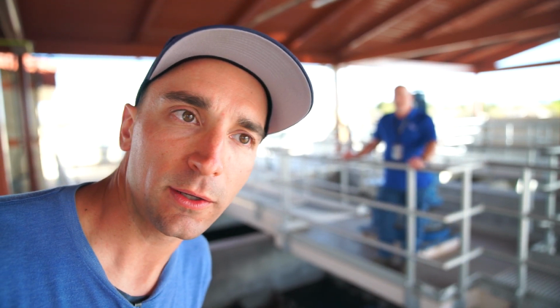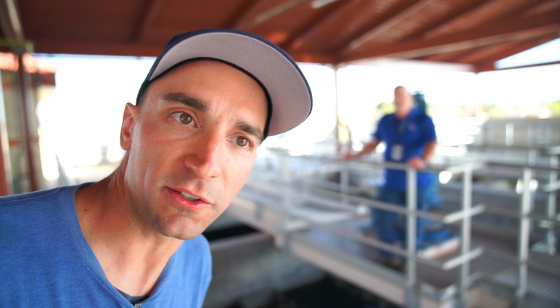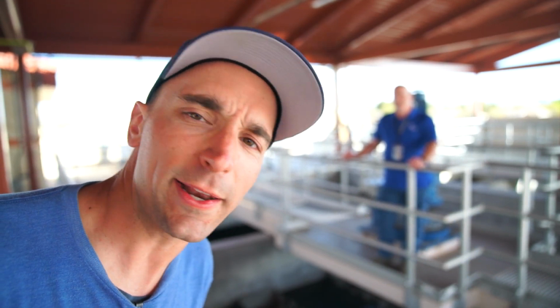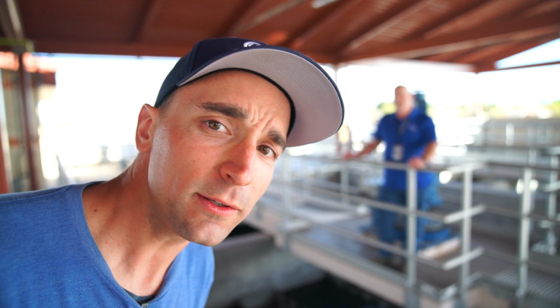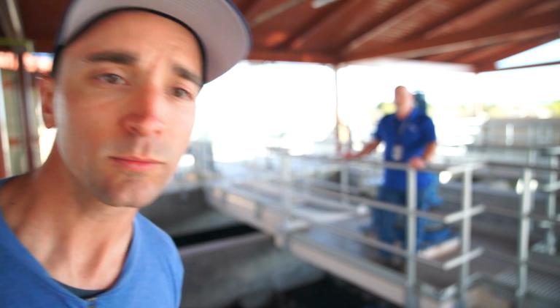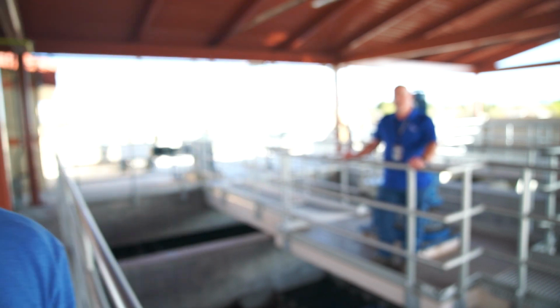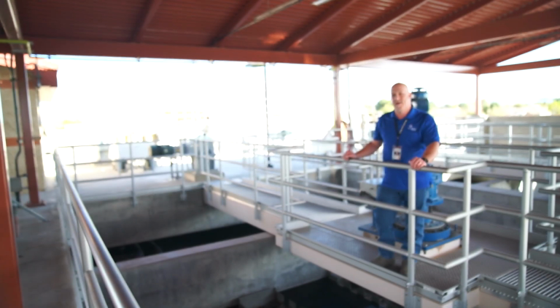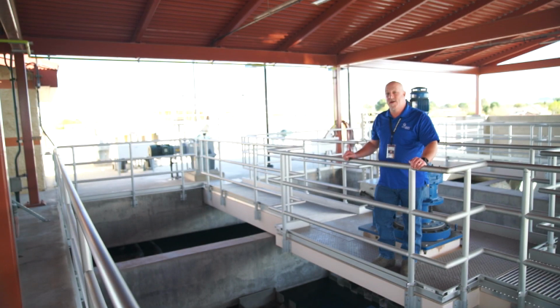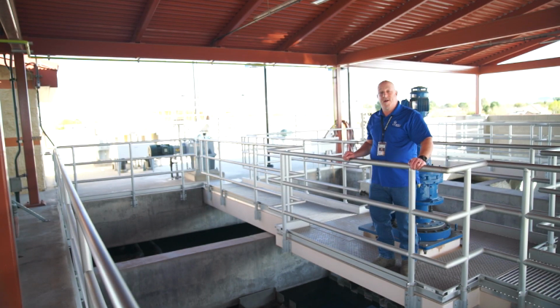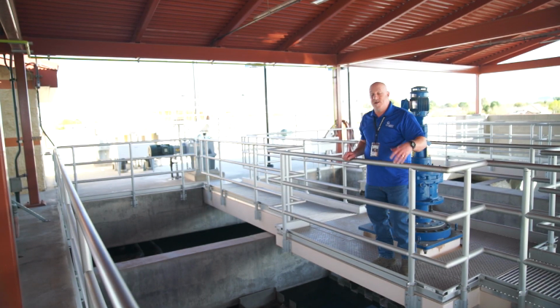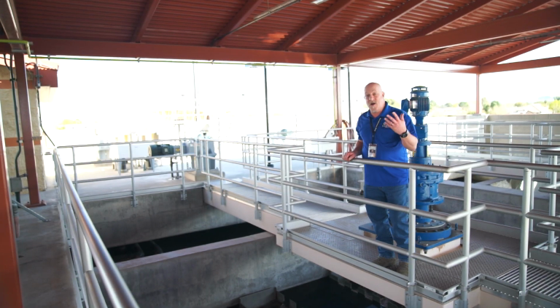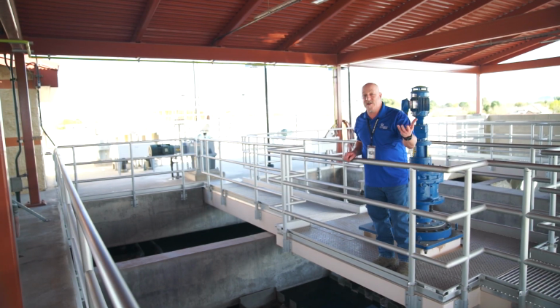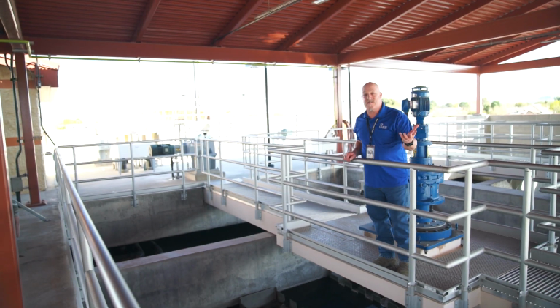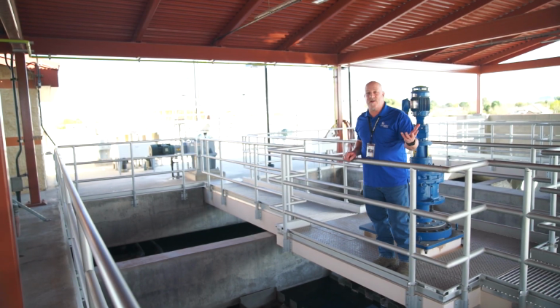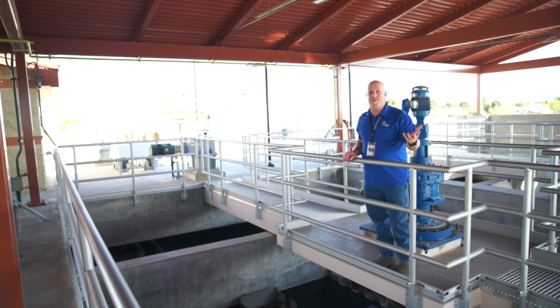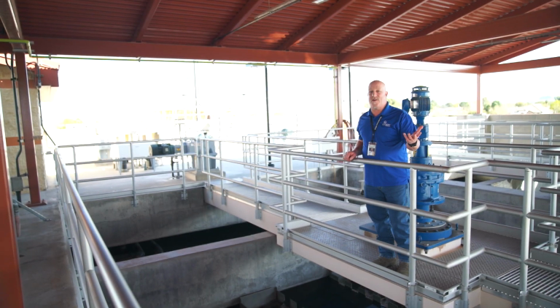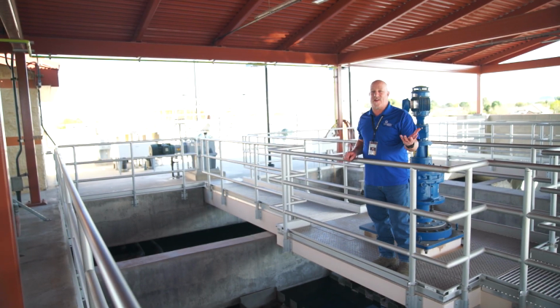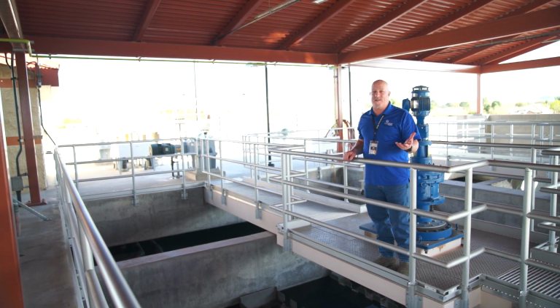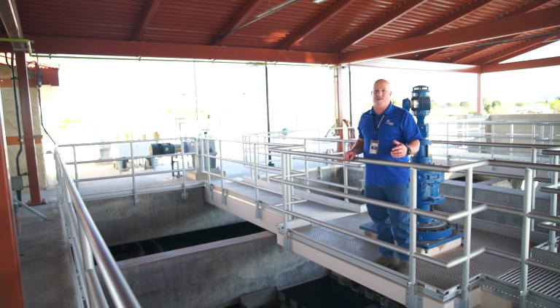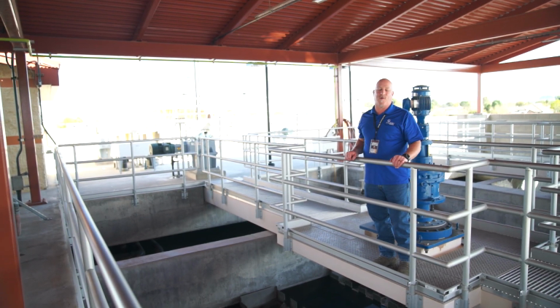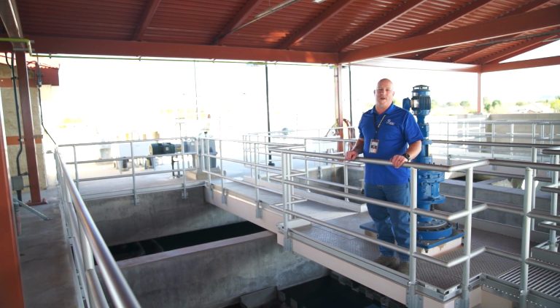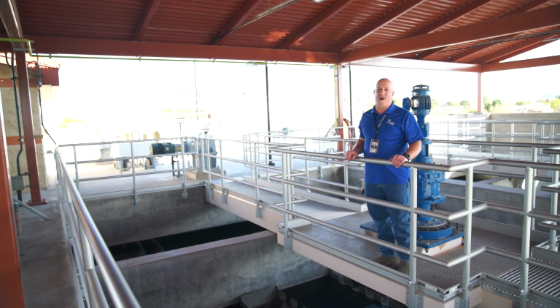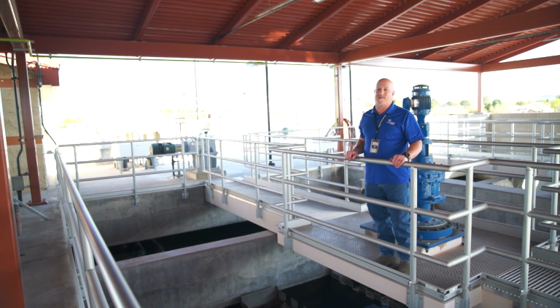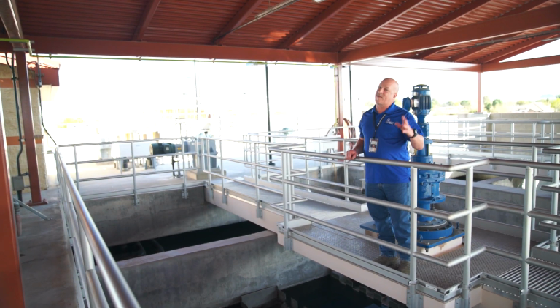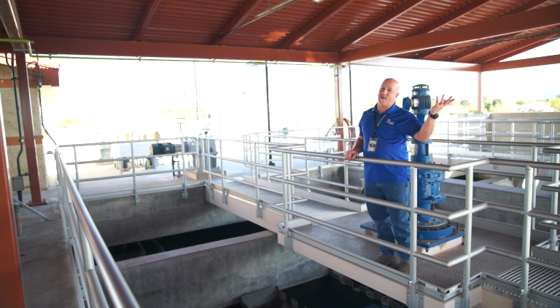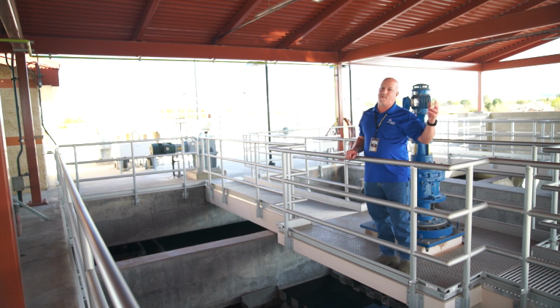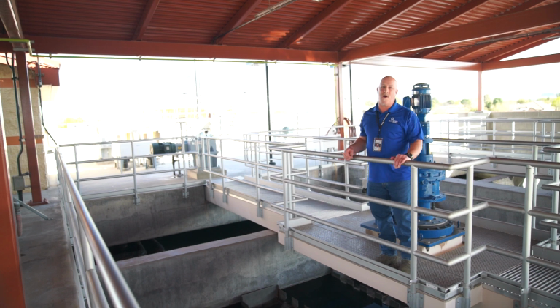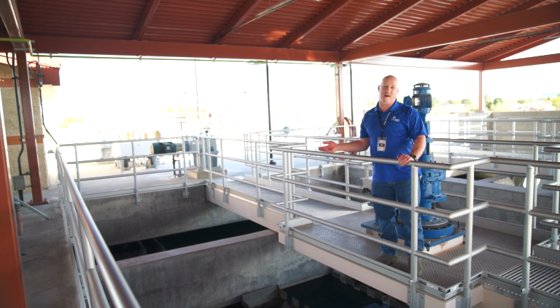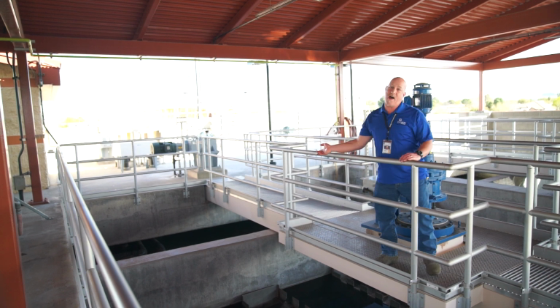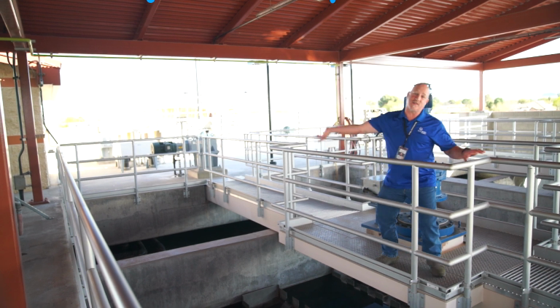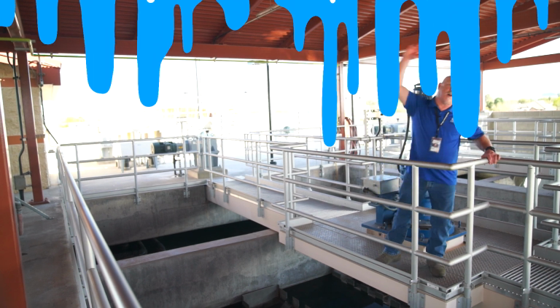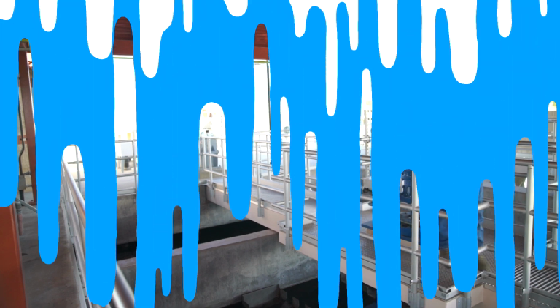Is that it? No, this is only the first stage of the treatment process. There's more. Come on, I'll show you.